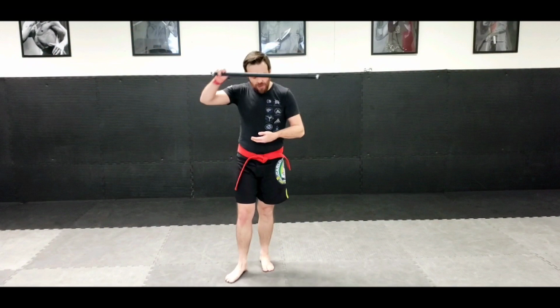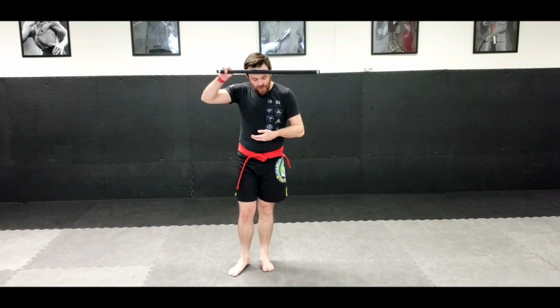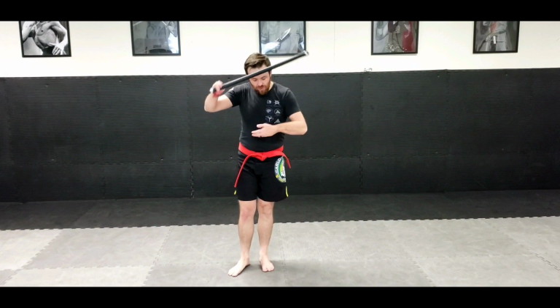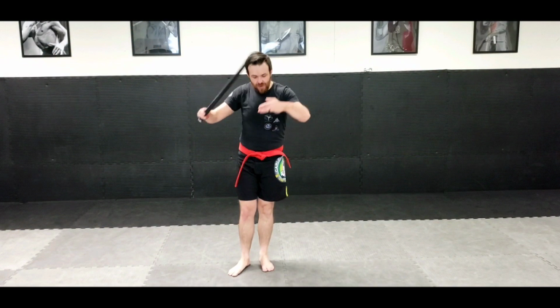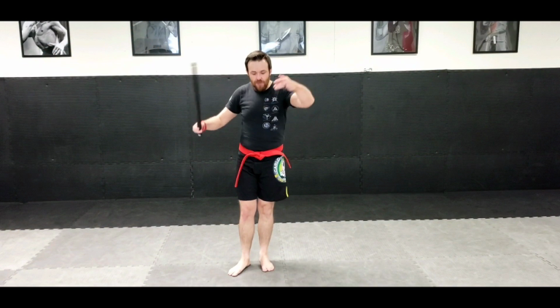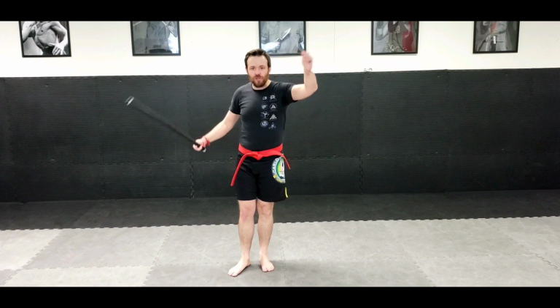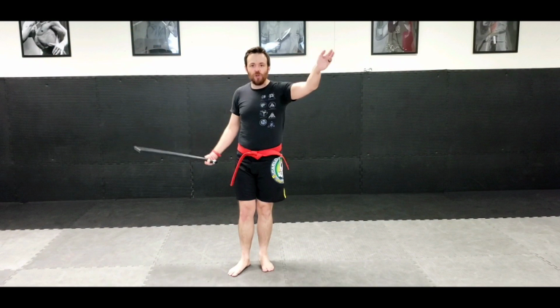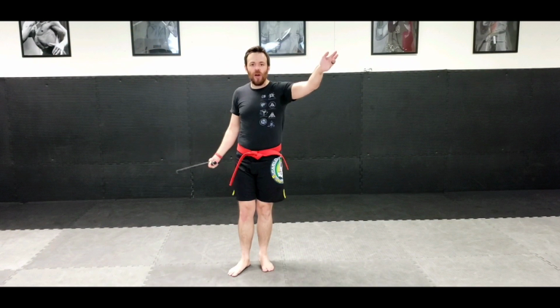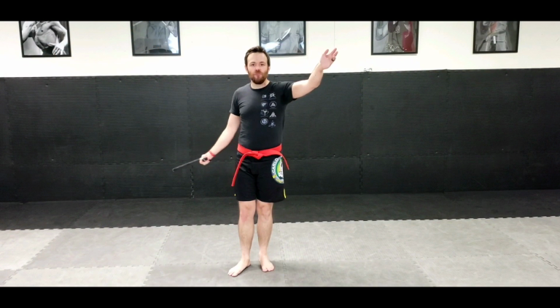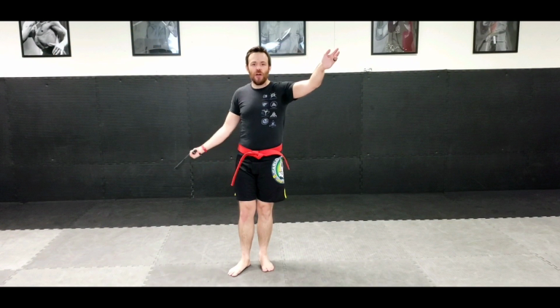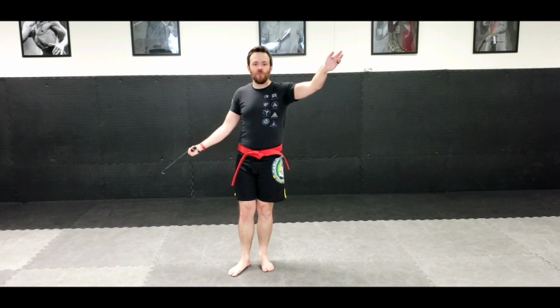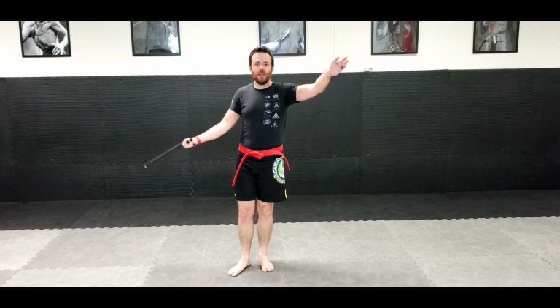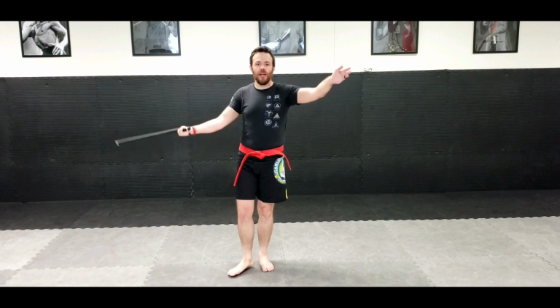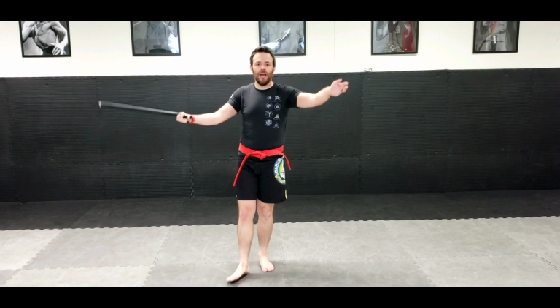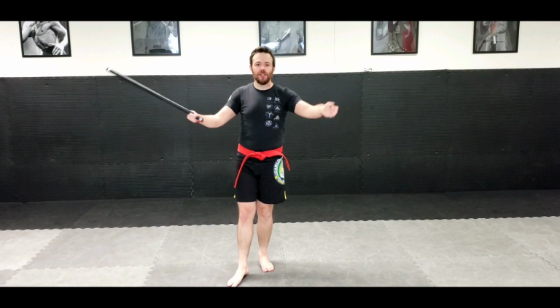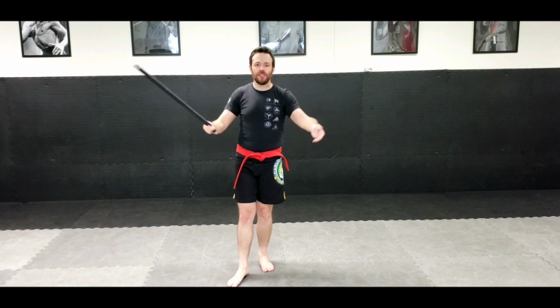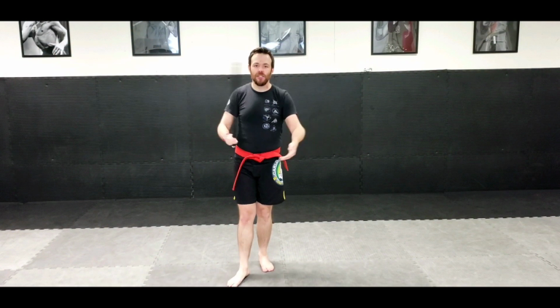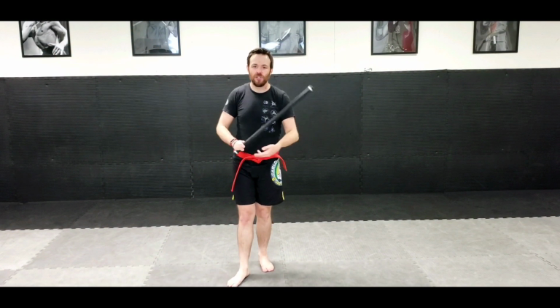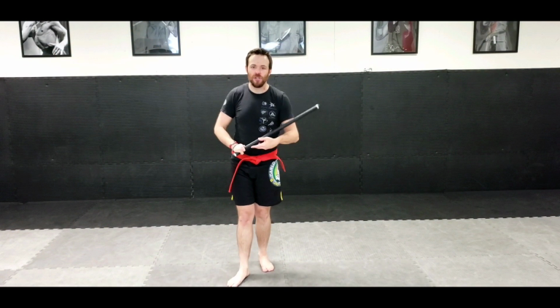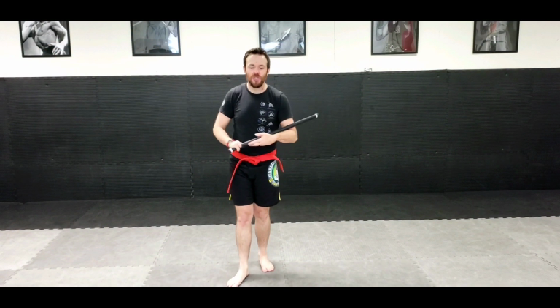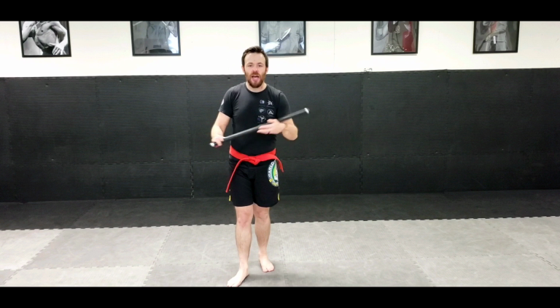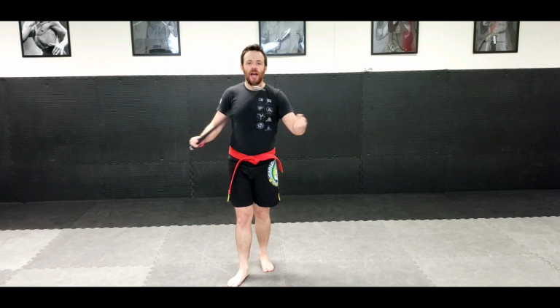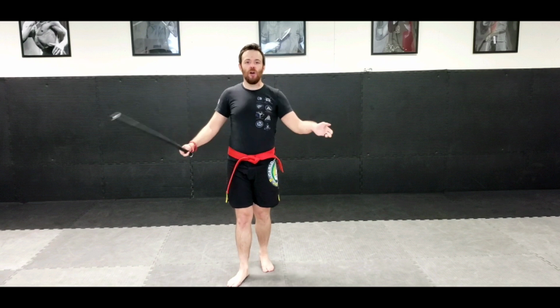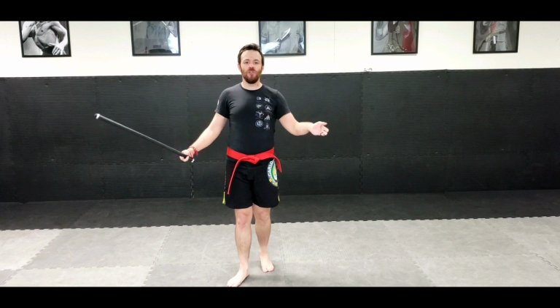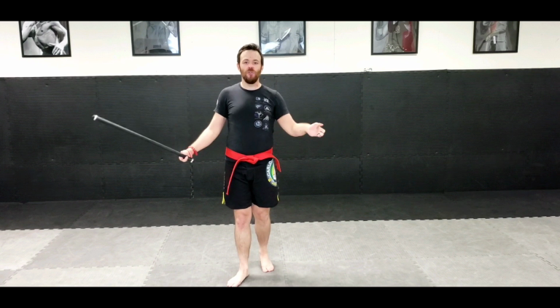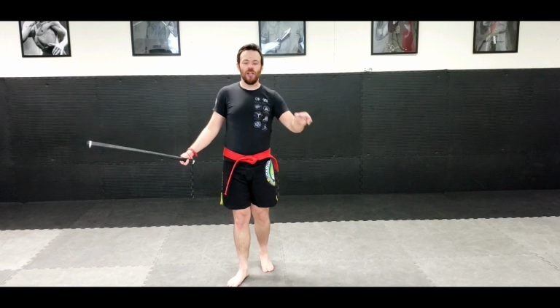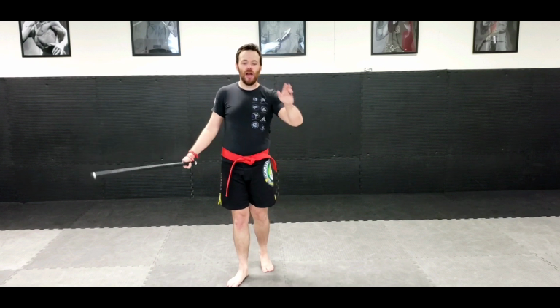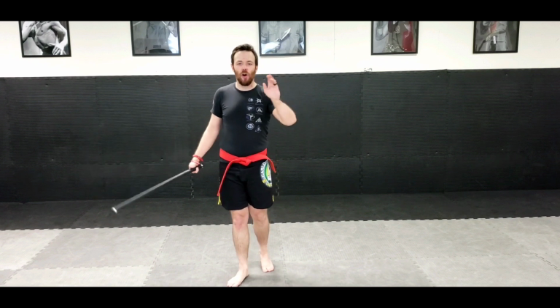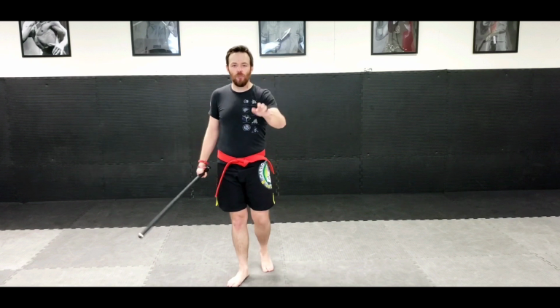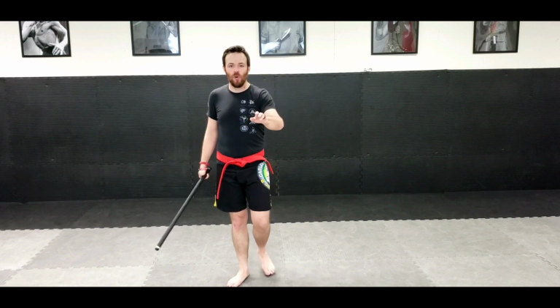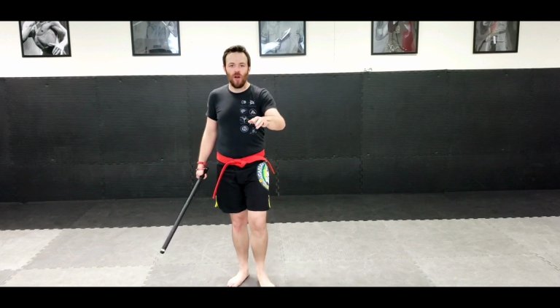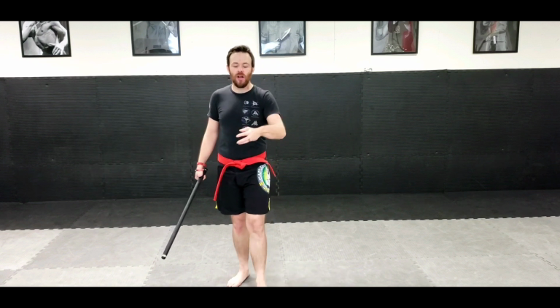Hello, my martial way brethren and sisters. How are you doing today? I hope you are well.